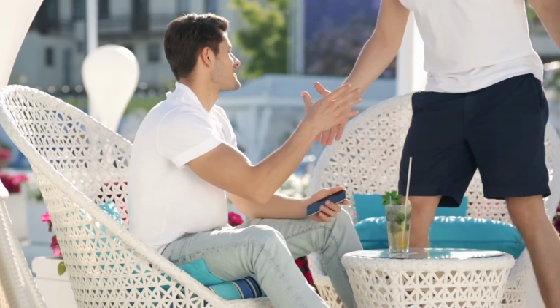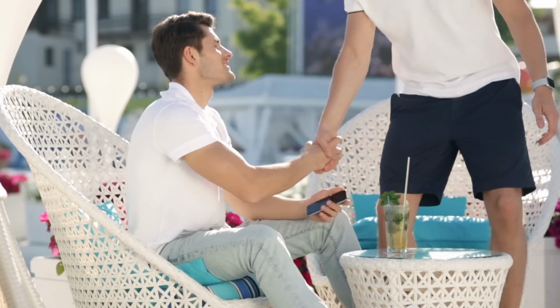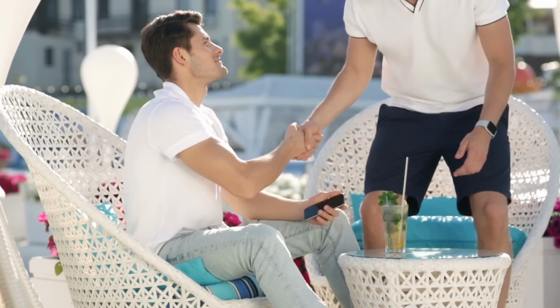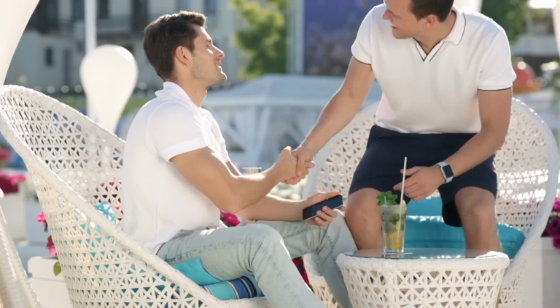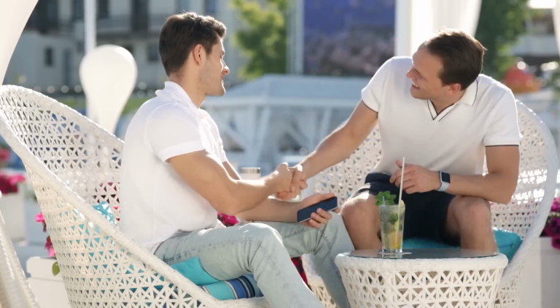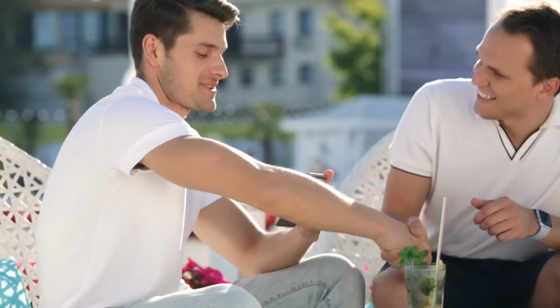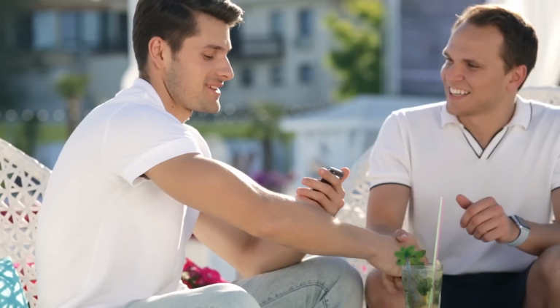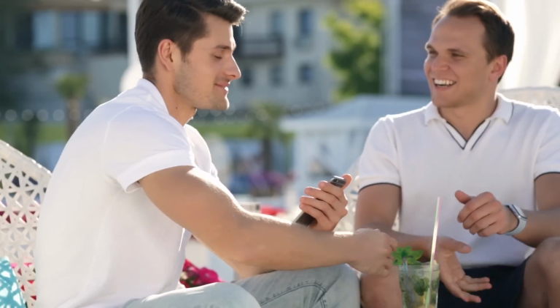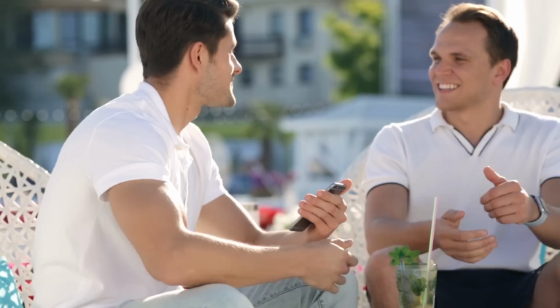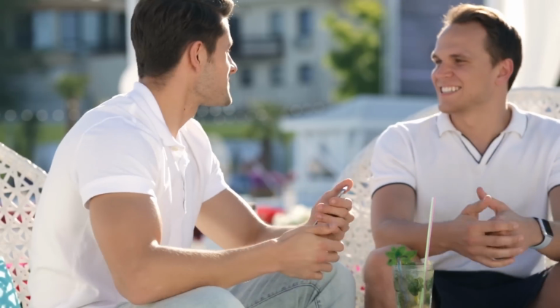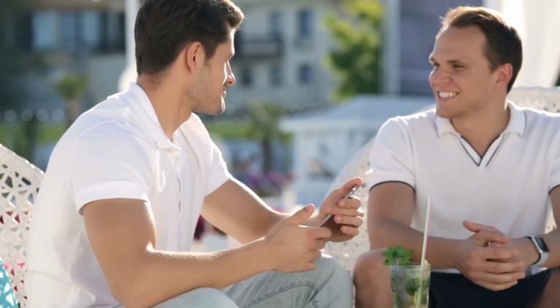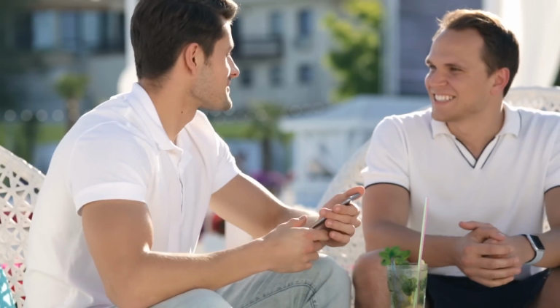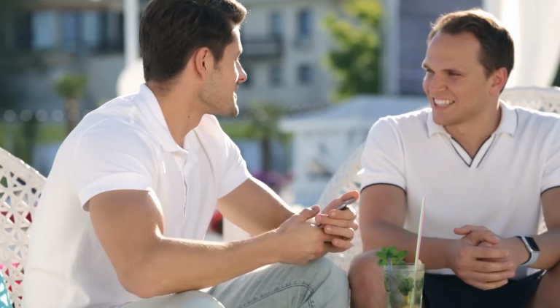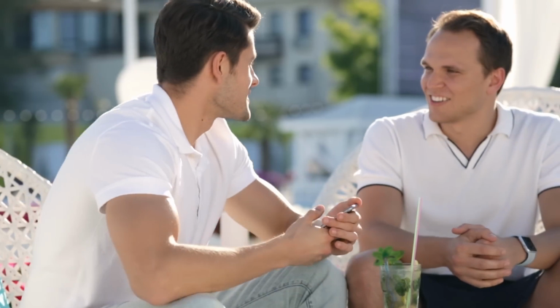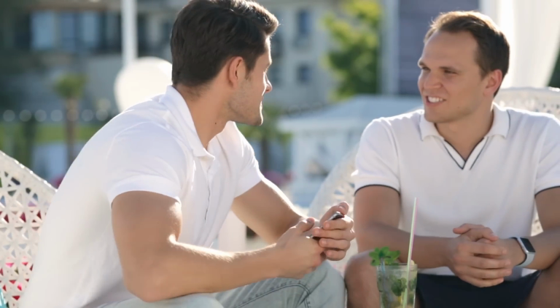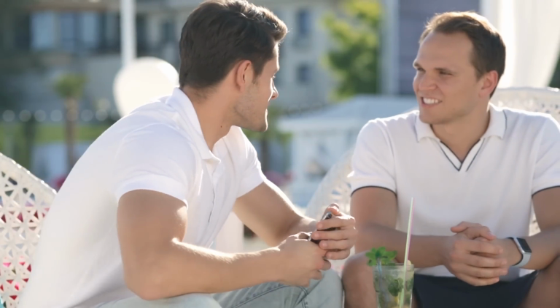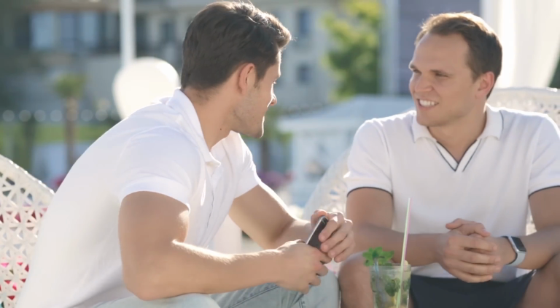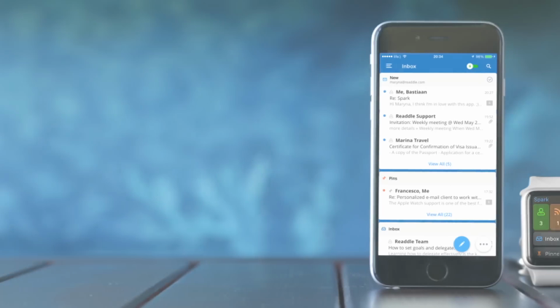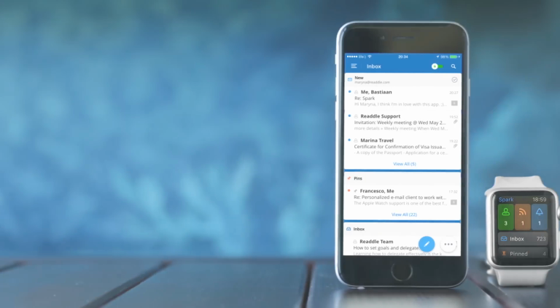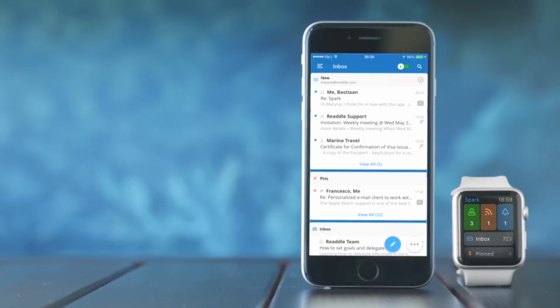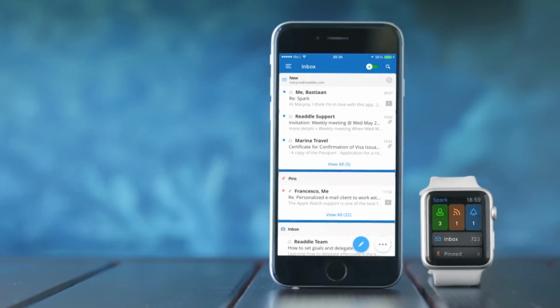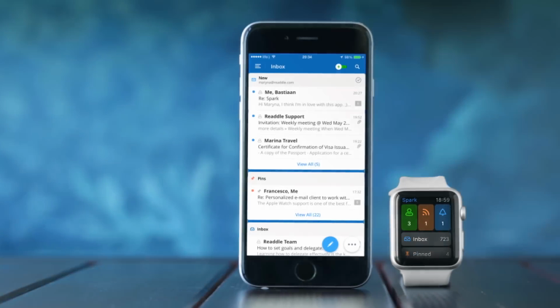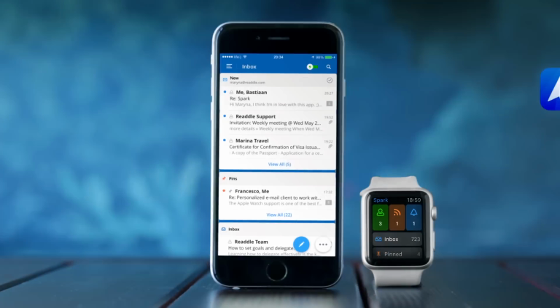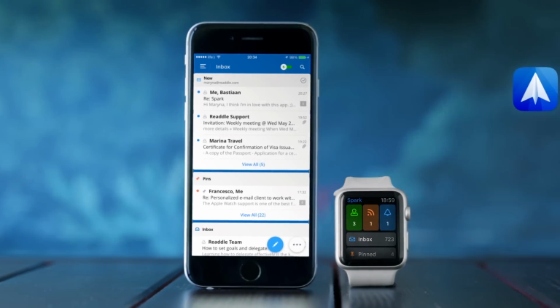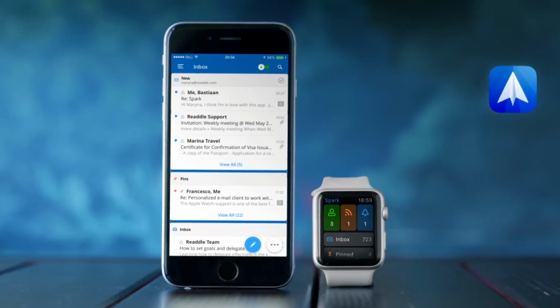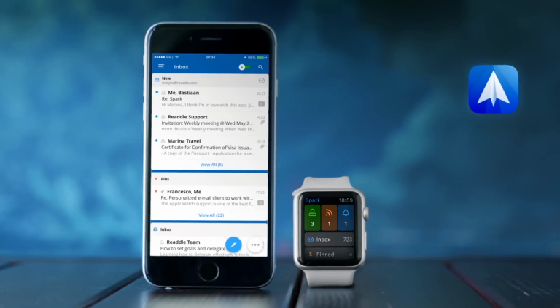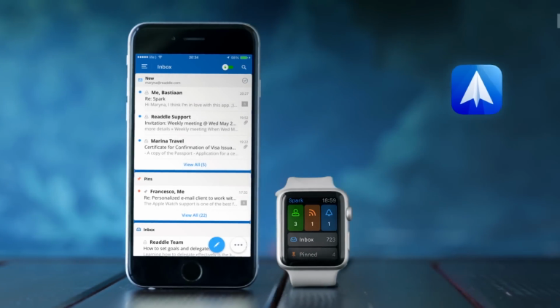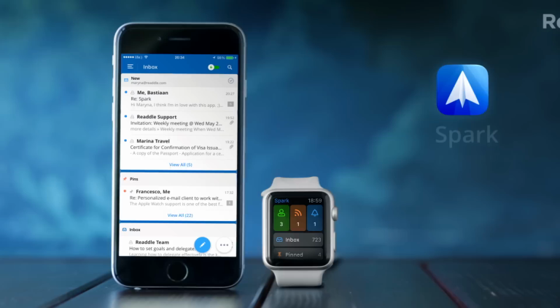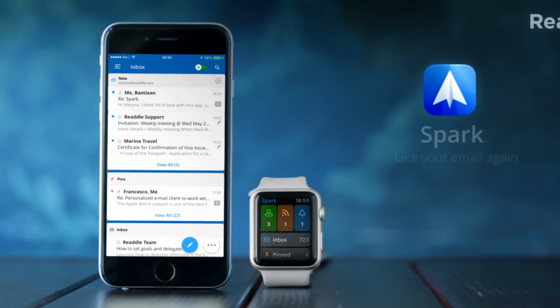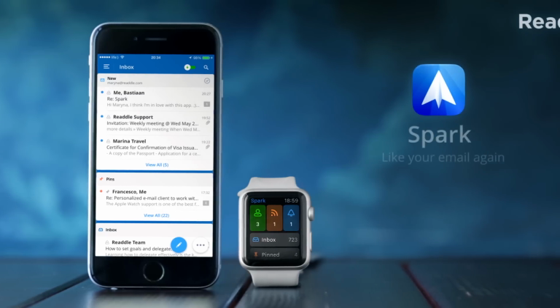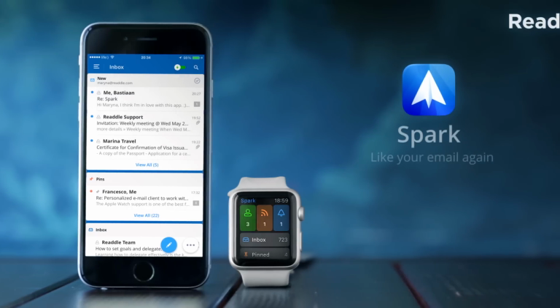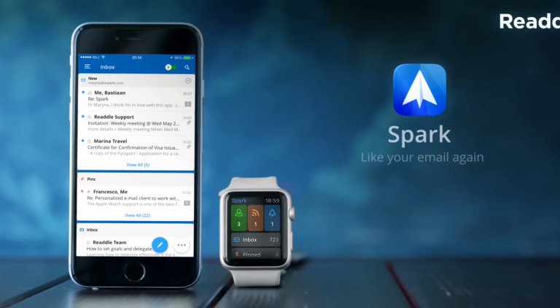It seems that you're going to like your email again. Download Spark for free on the App Store today.